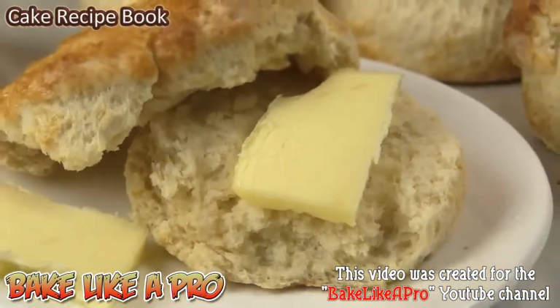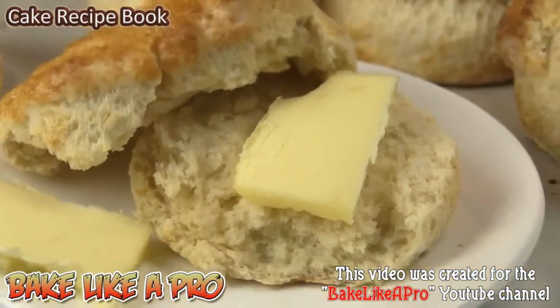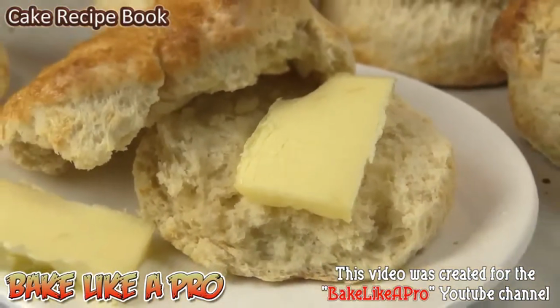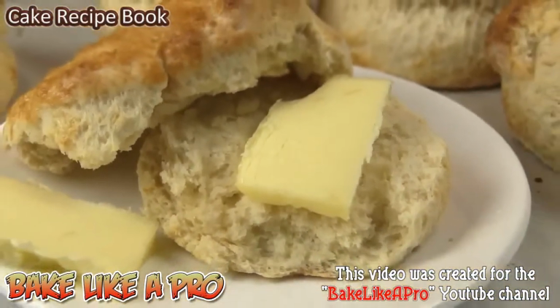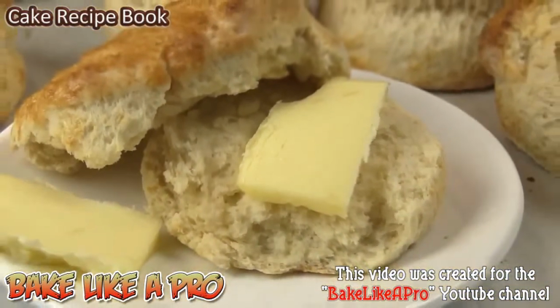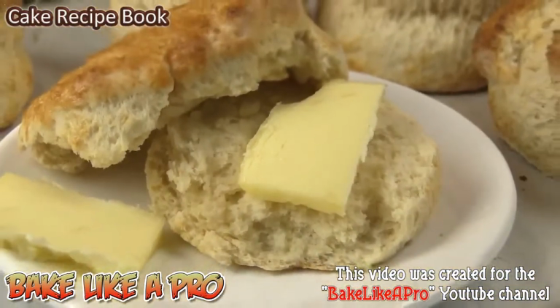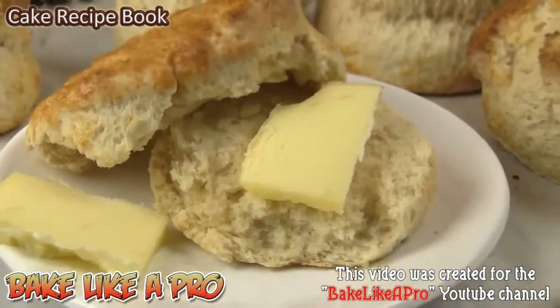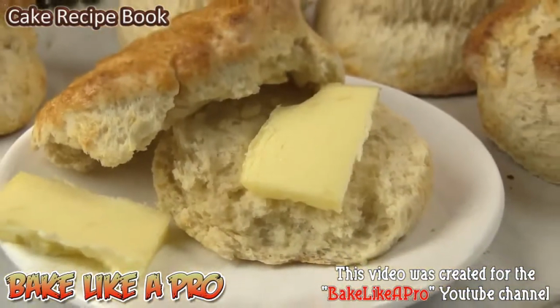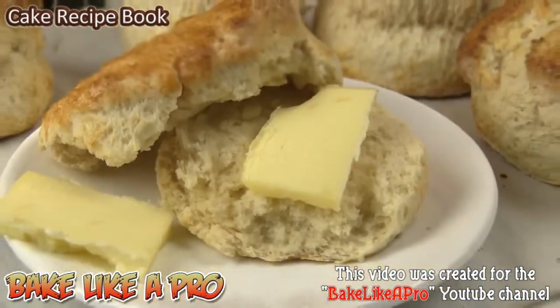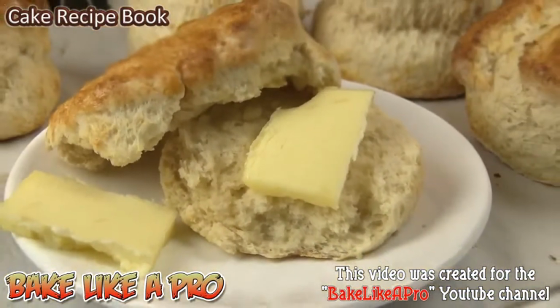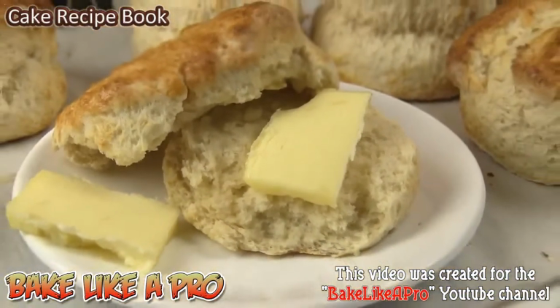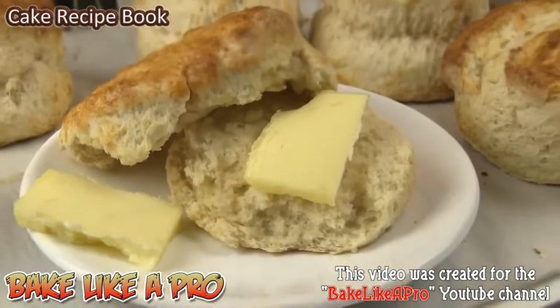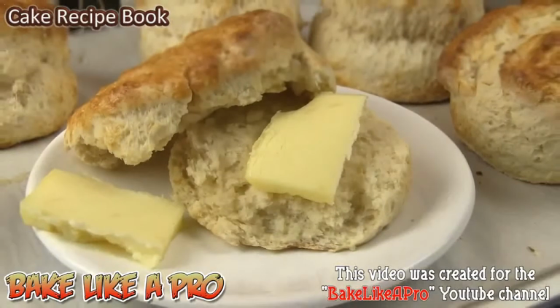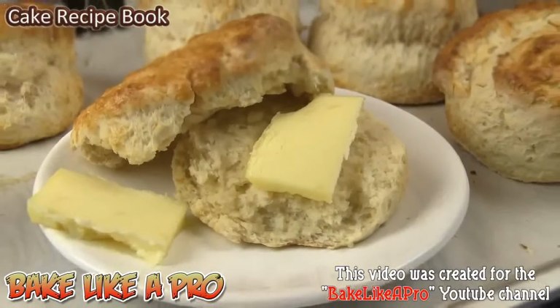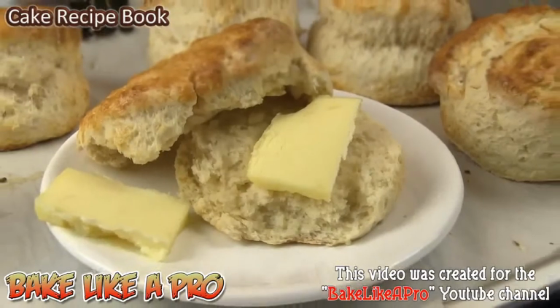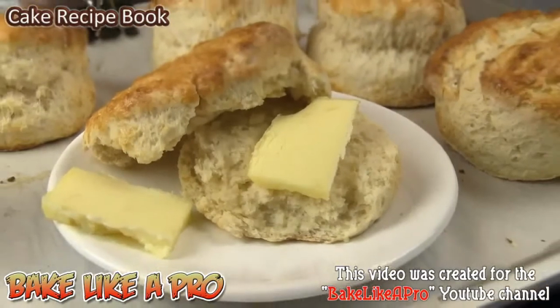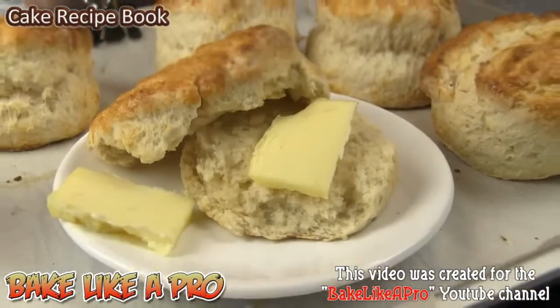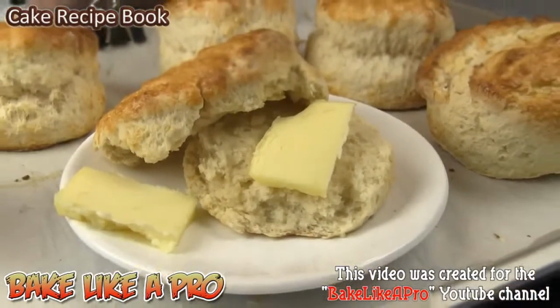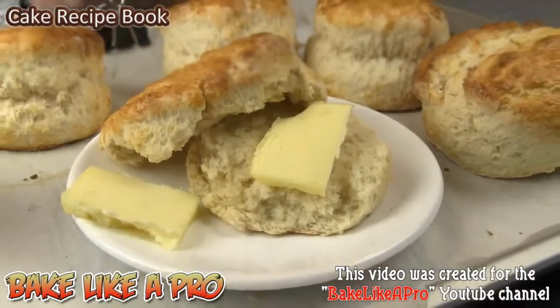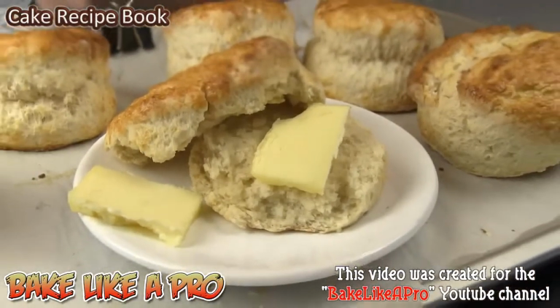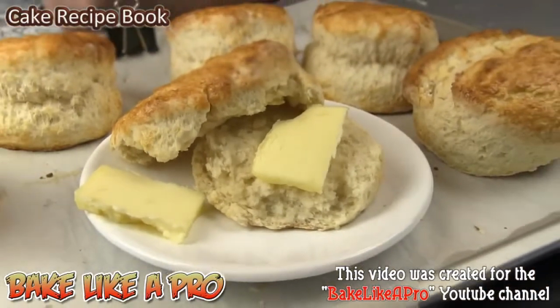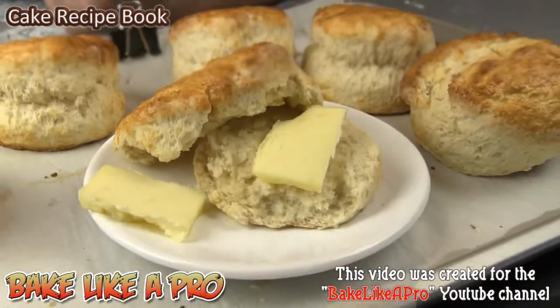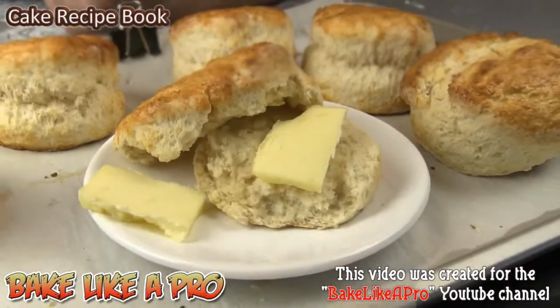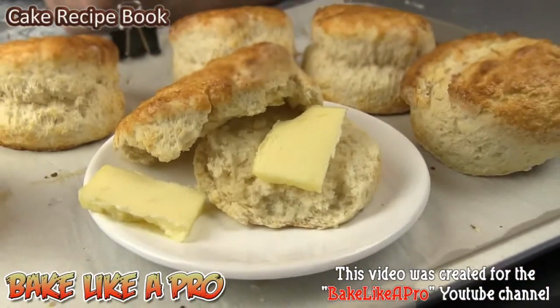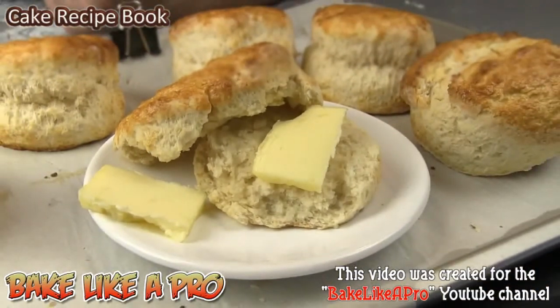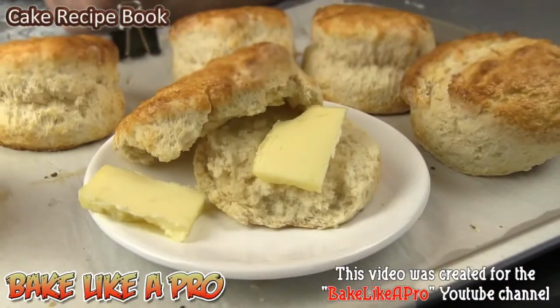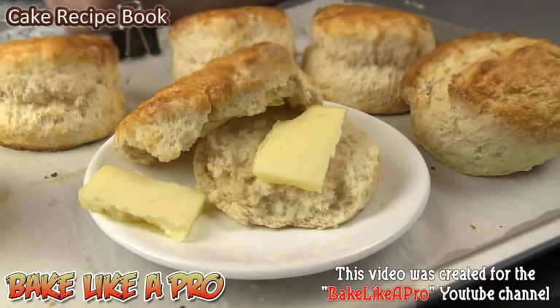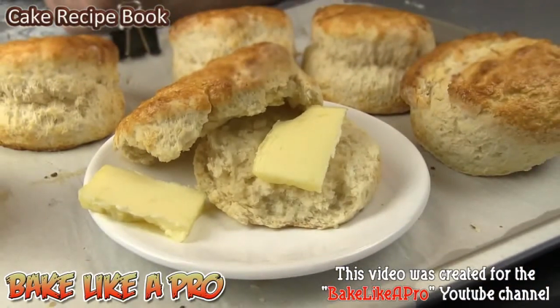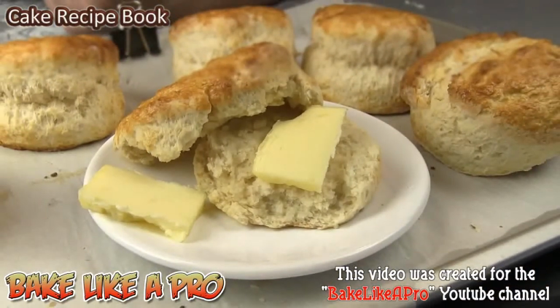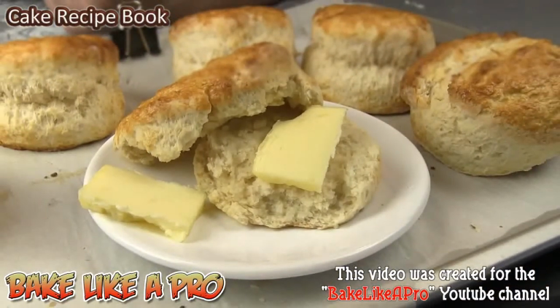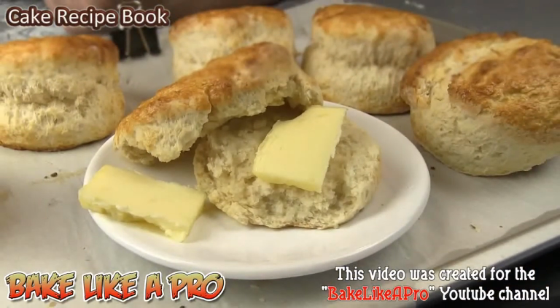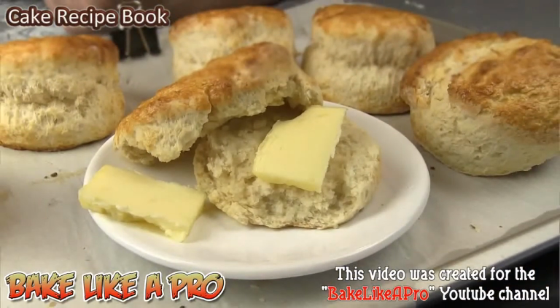Today I'm going to be making some really yummy biscuits, and here are the ingredients that we need.